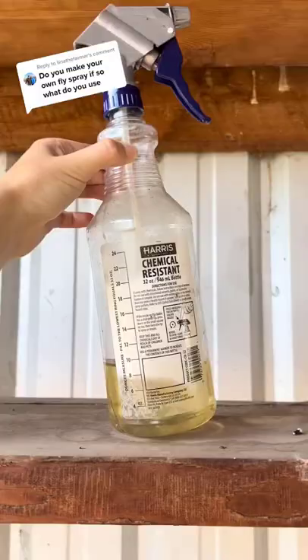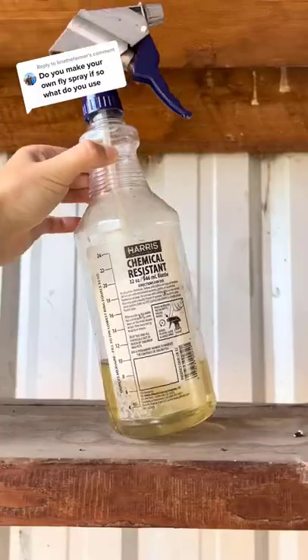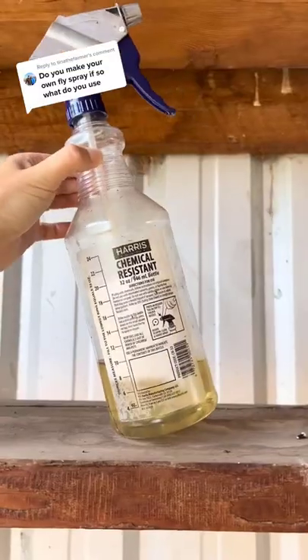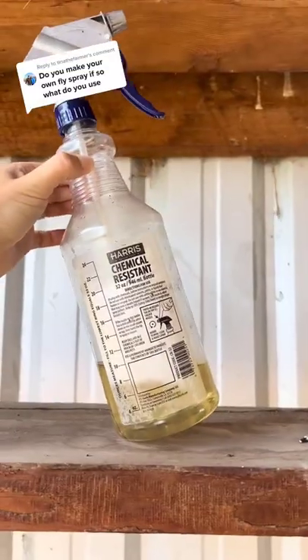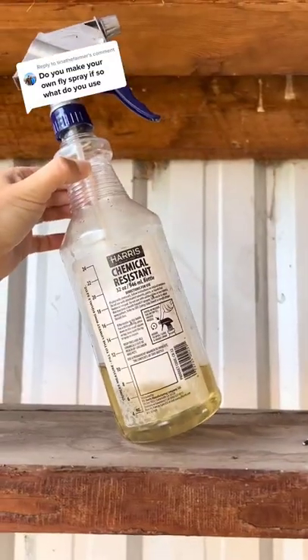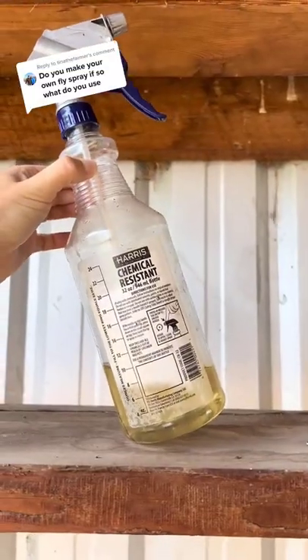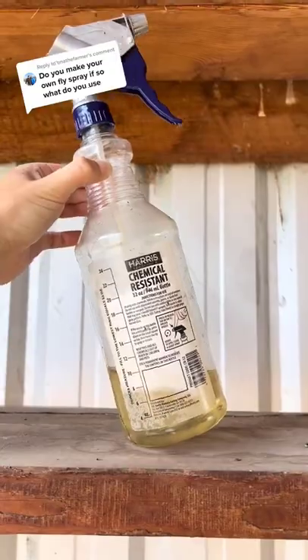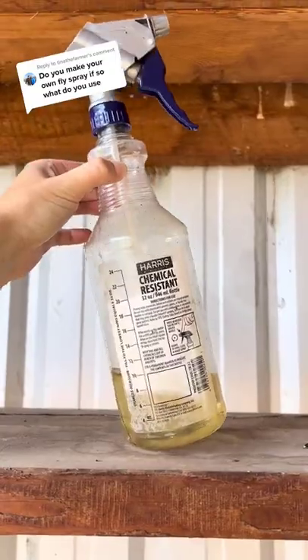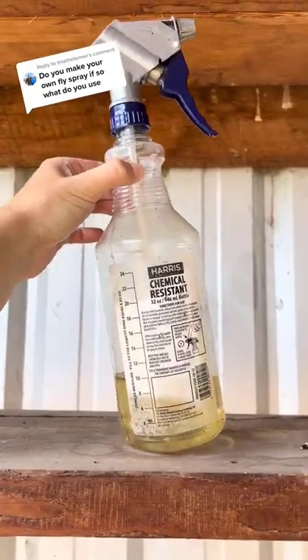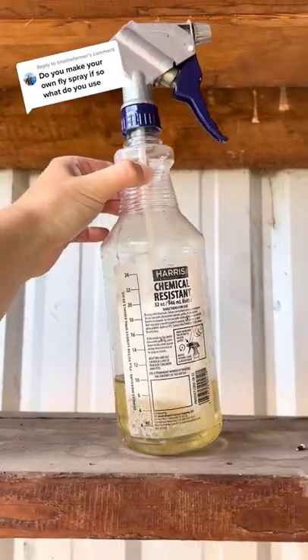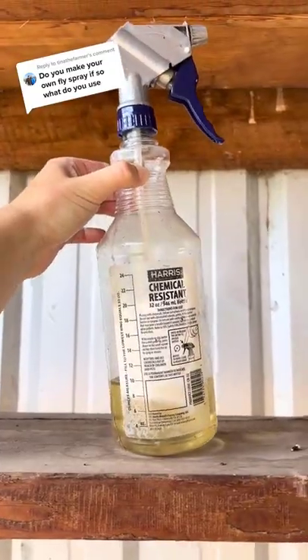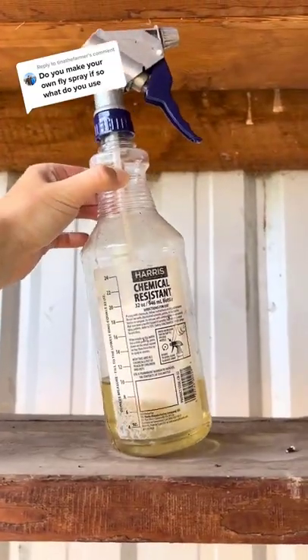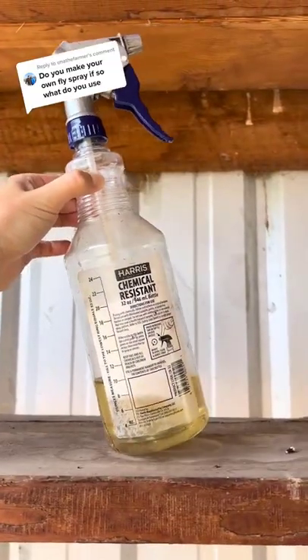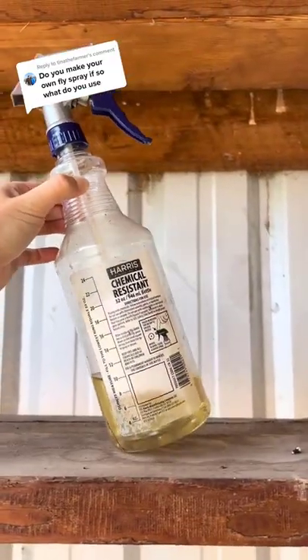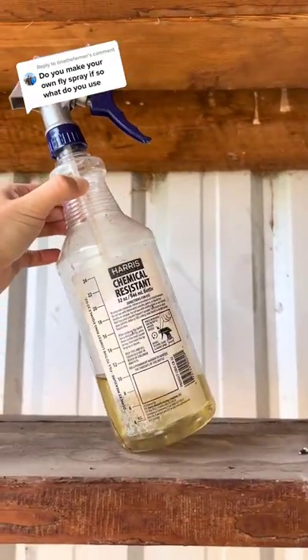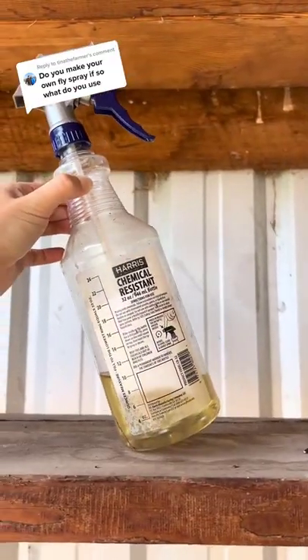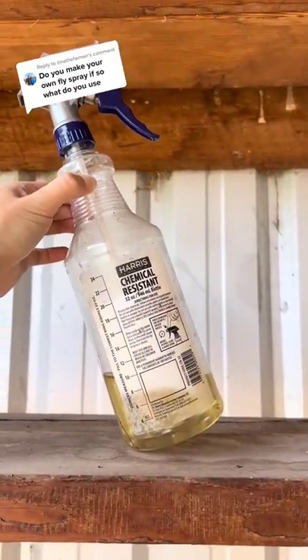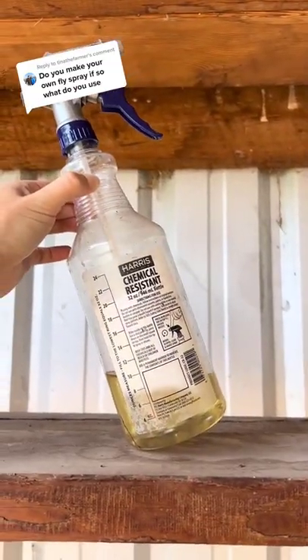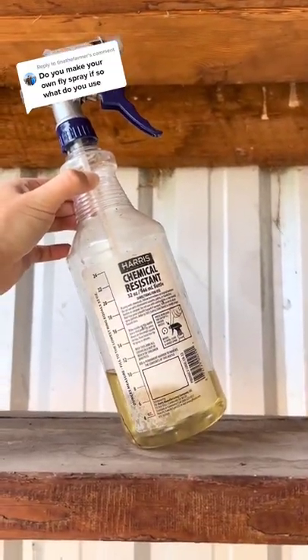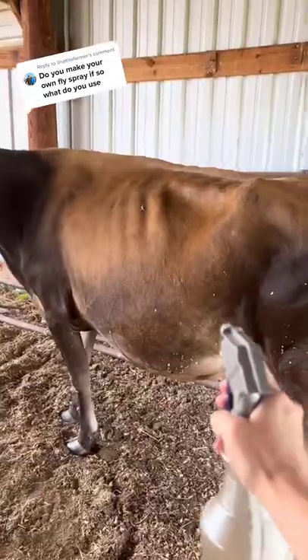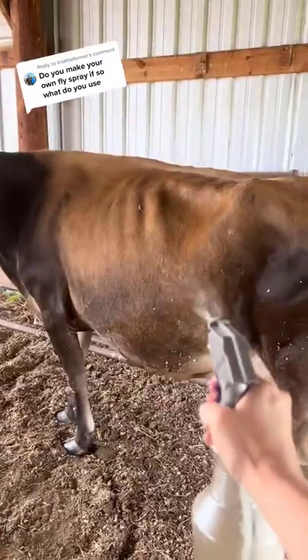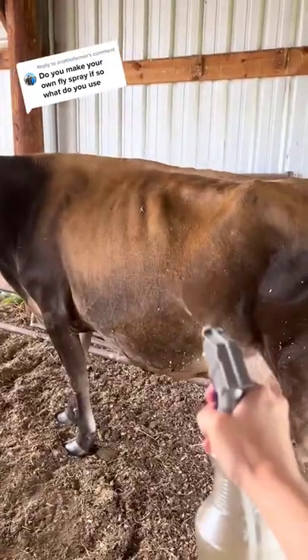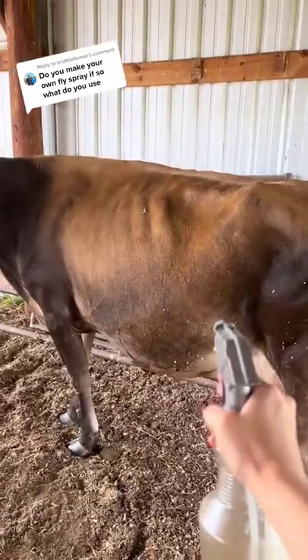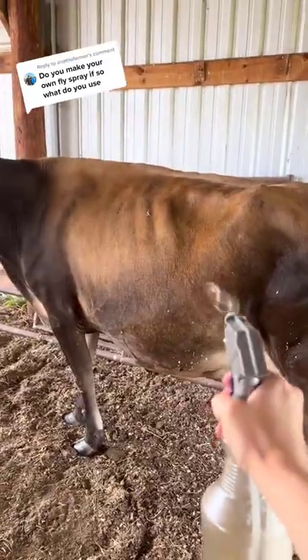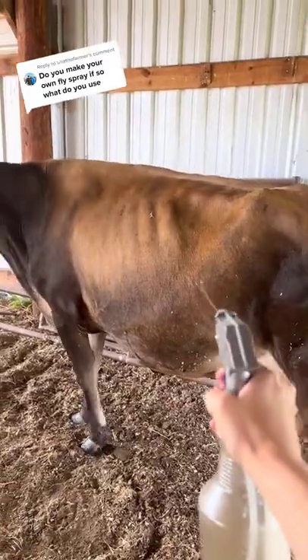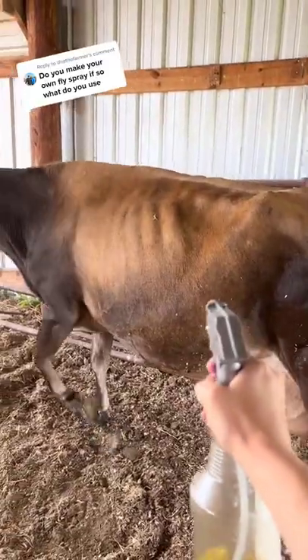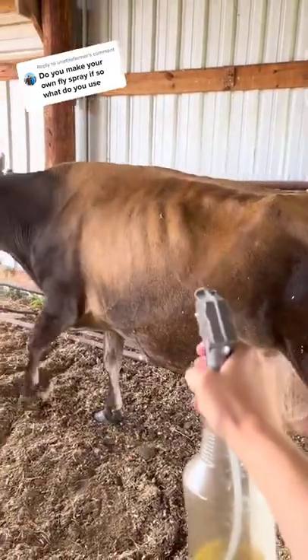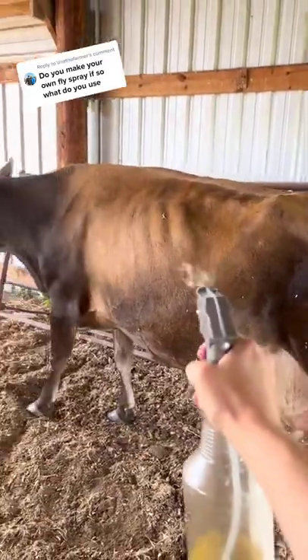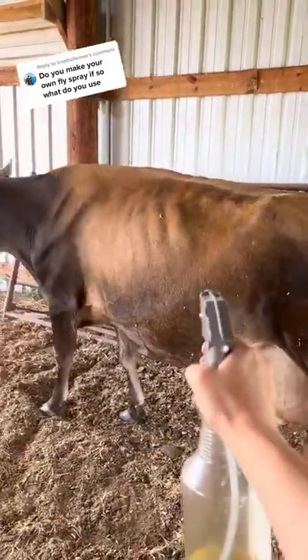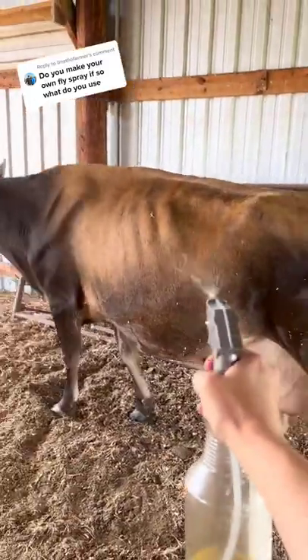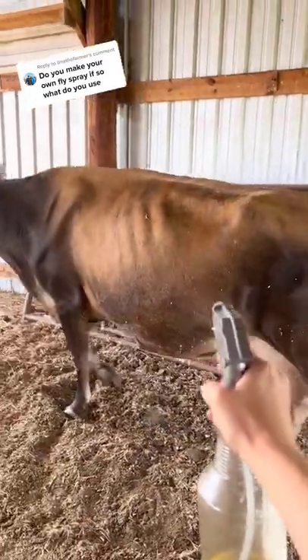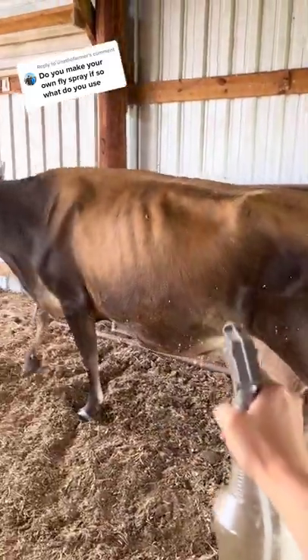I just fill a spray bottle like this, and then I just spray, spray, spray.